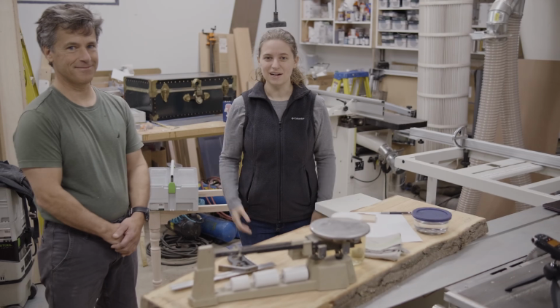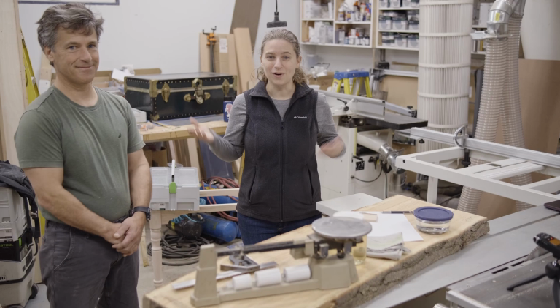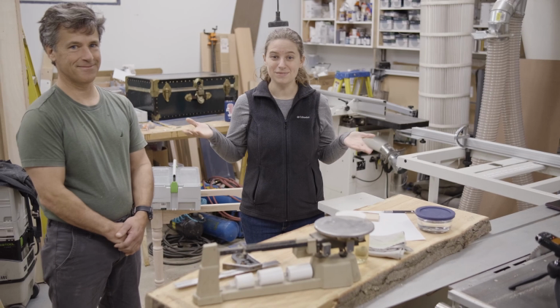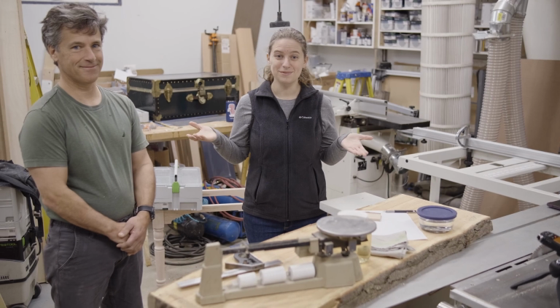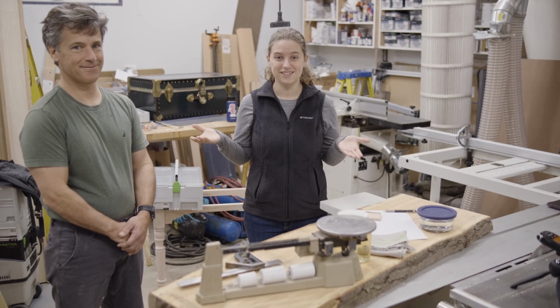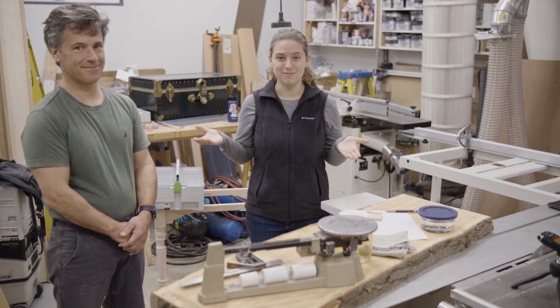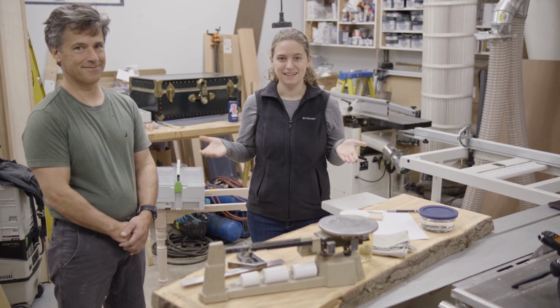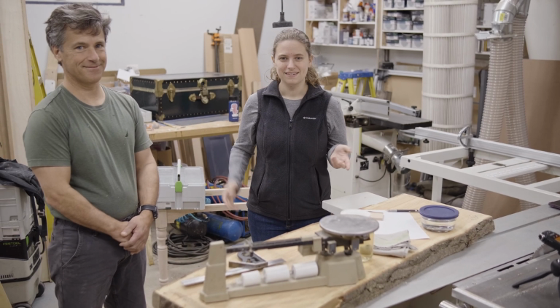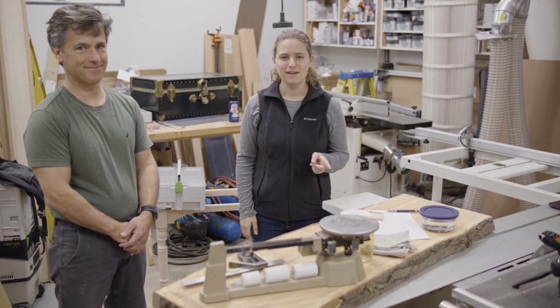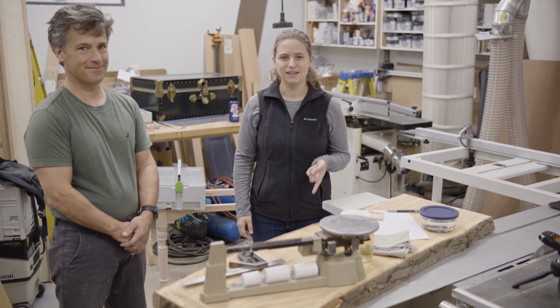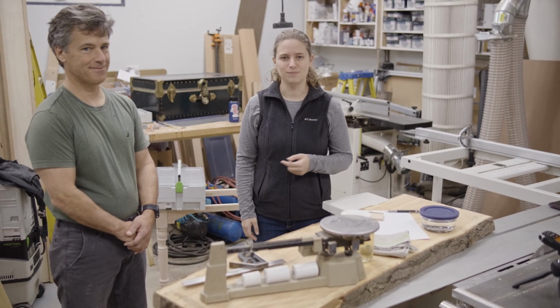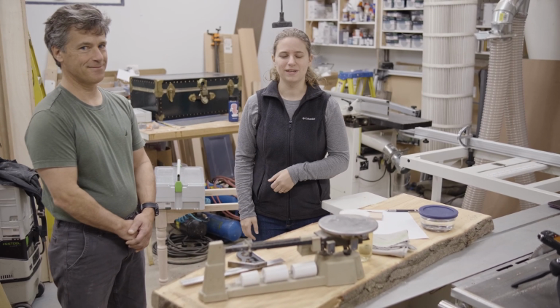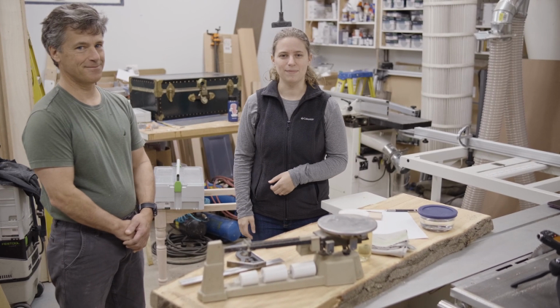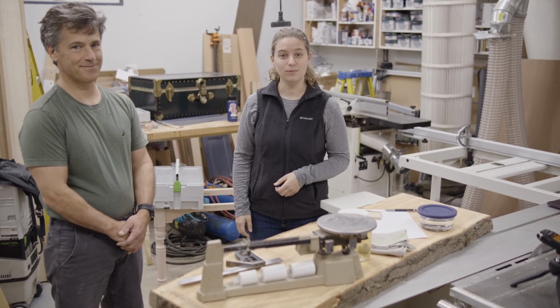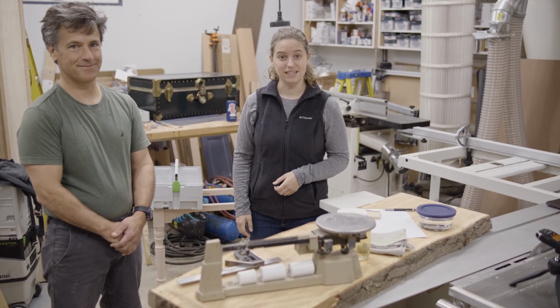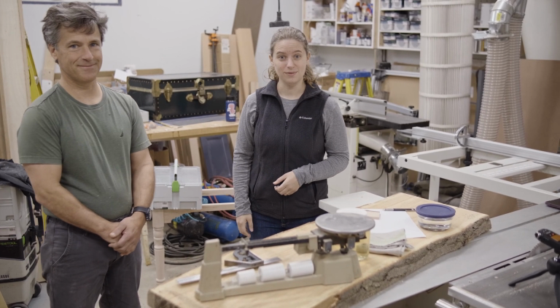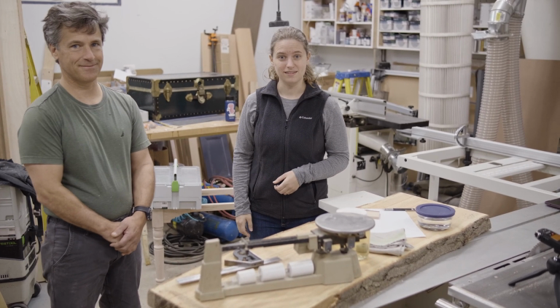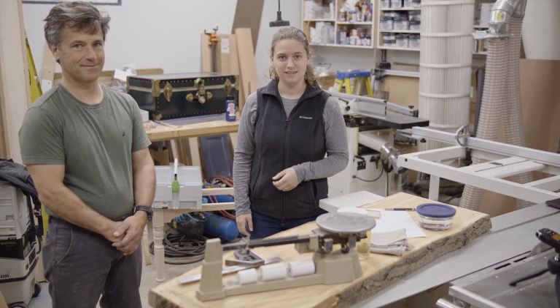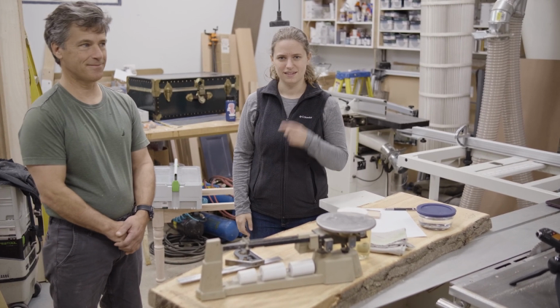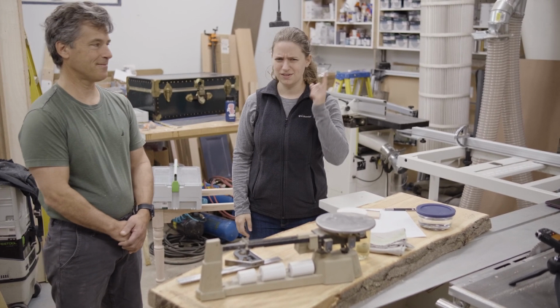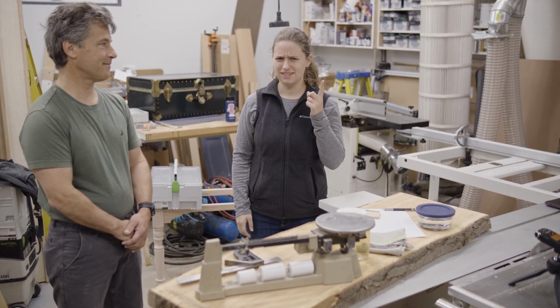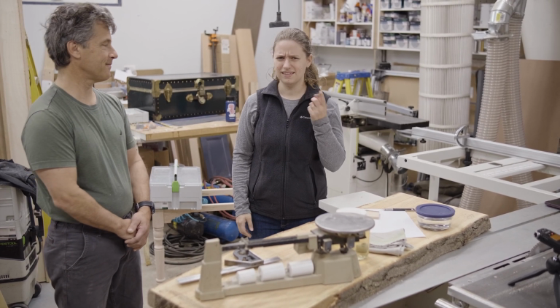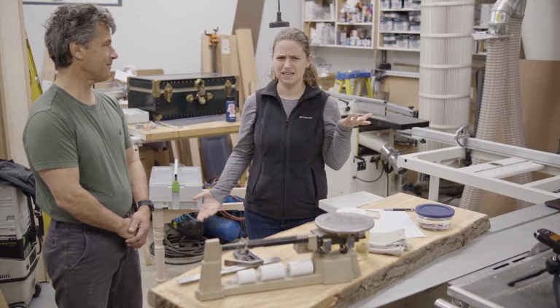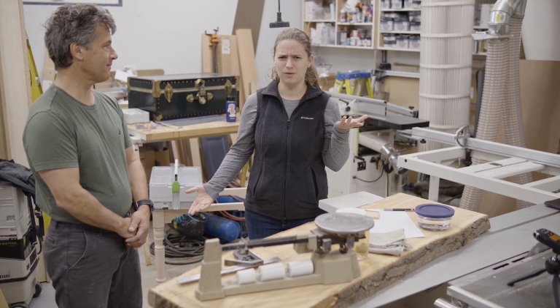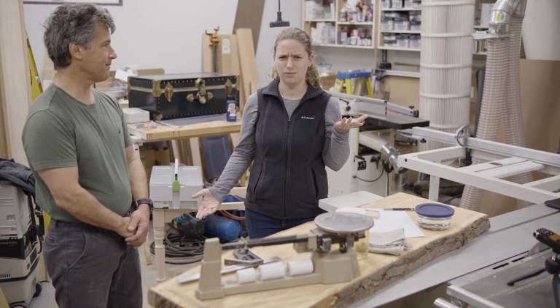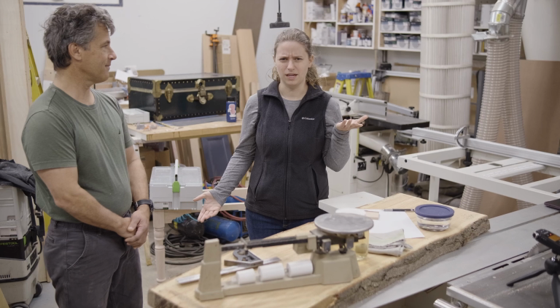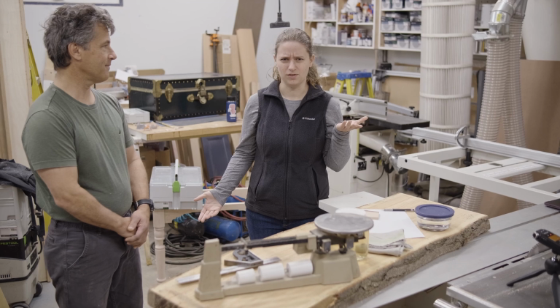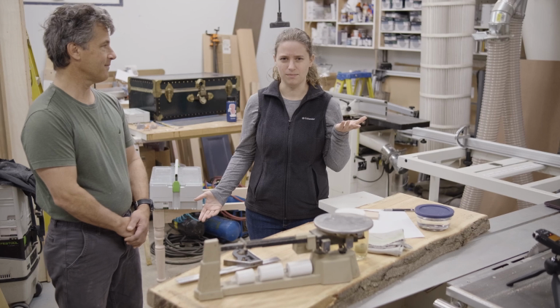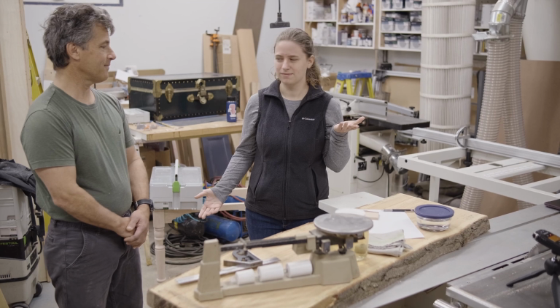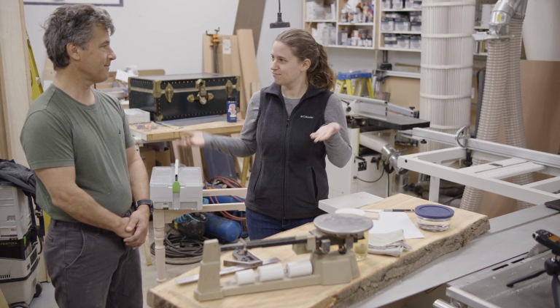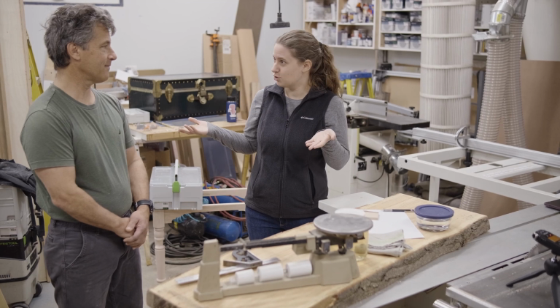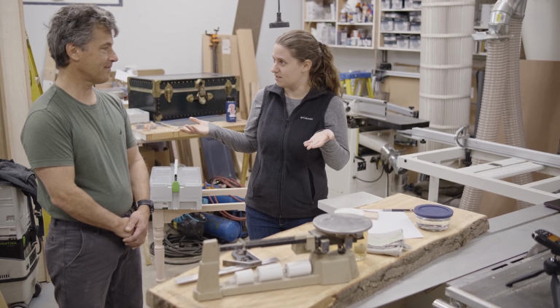Welcome to The Woodshop. Today we're going to explore what happens when wood gets wet. First, let's think about where wood comes from. Trees.